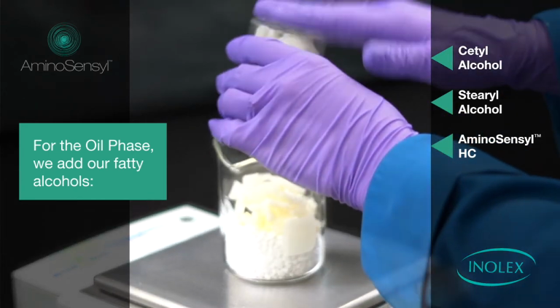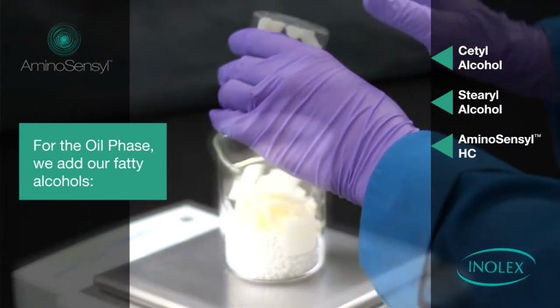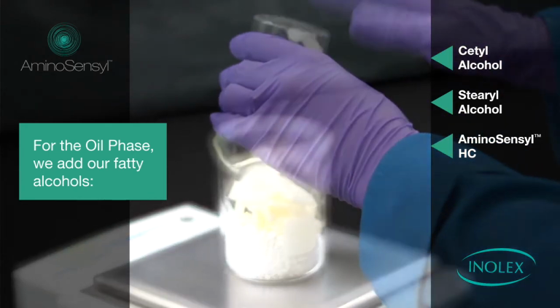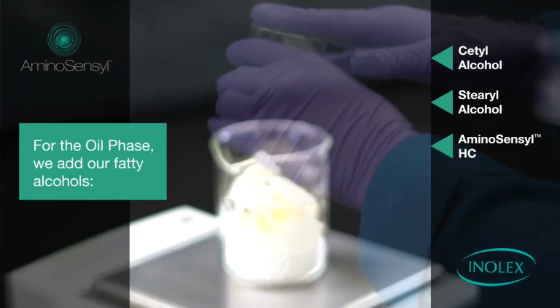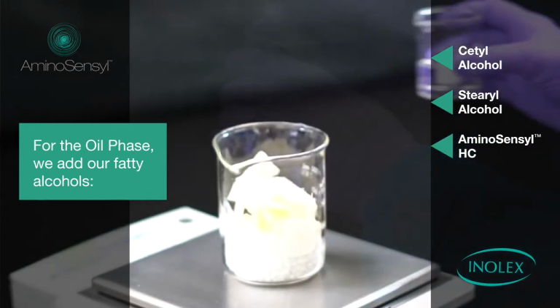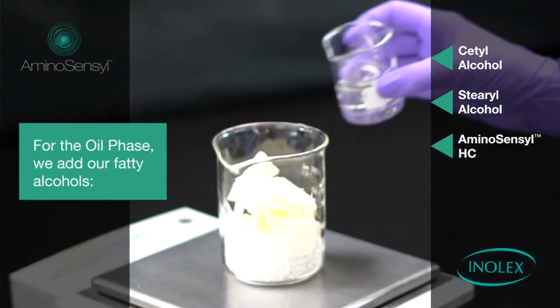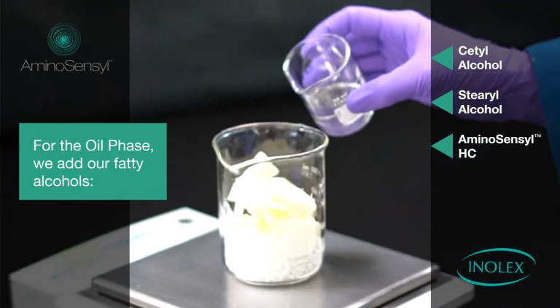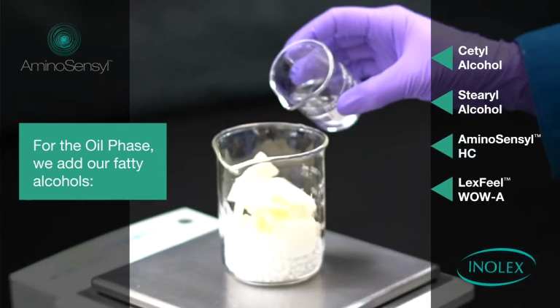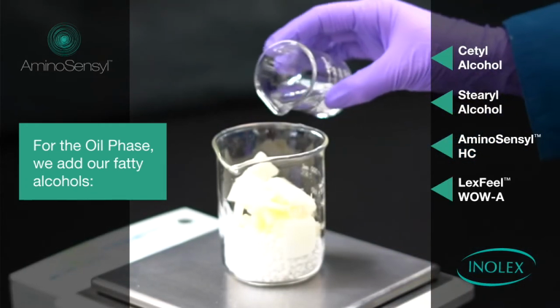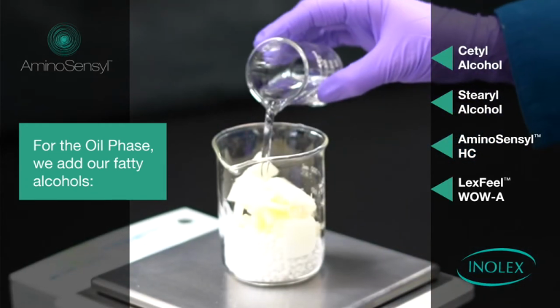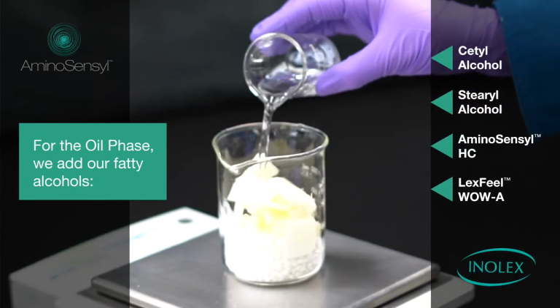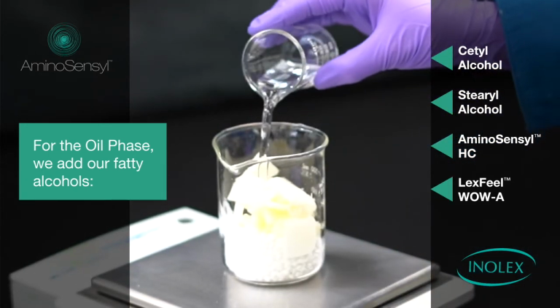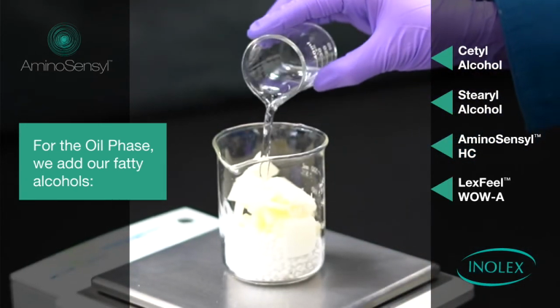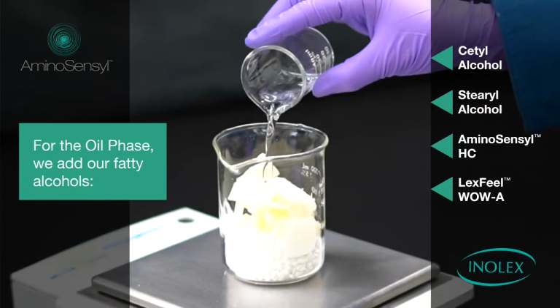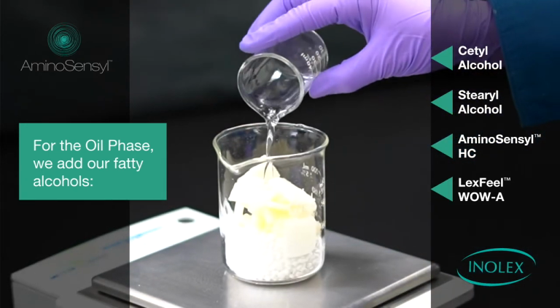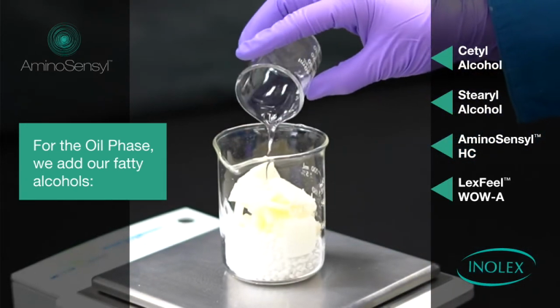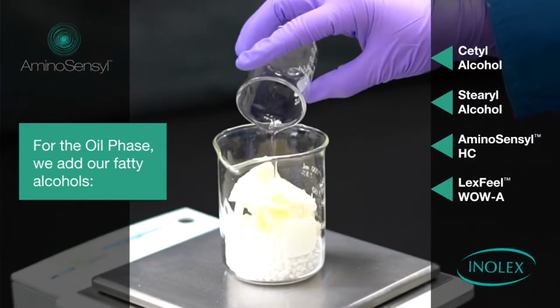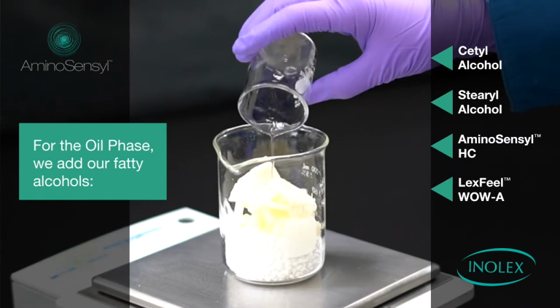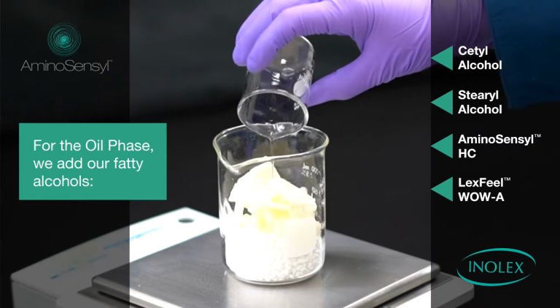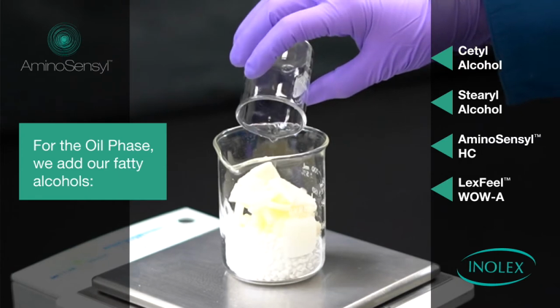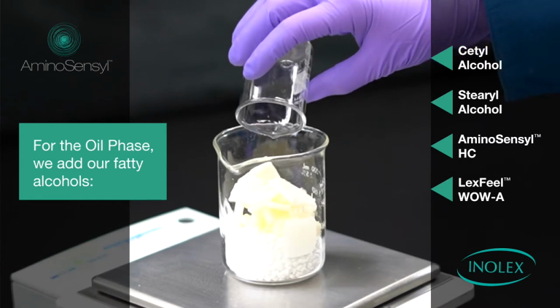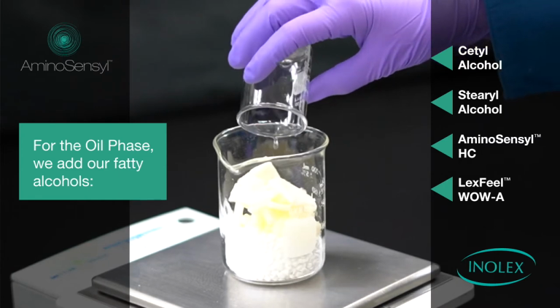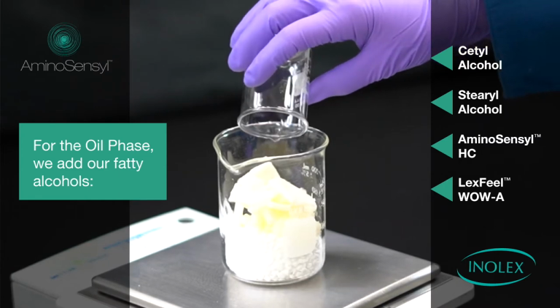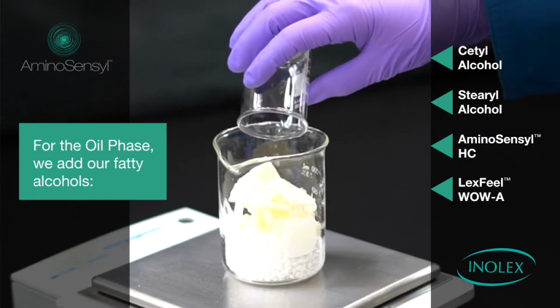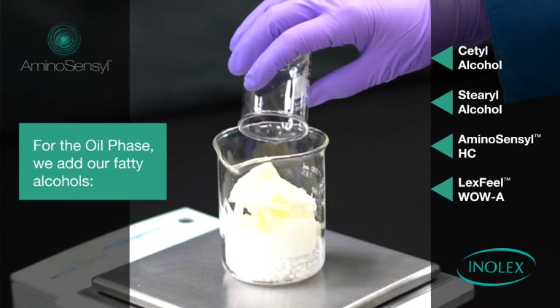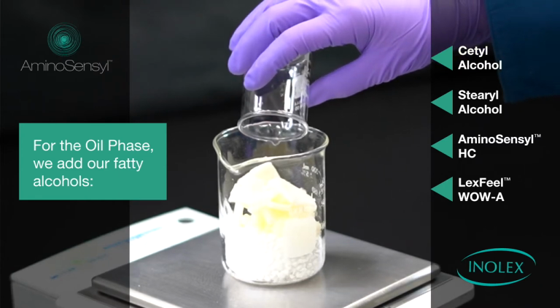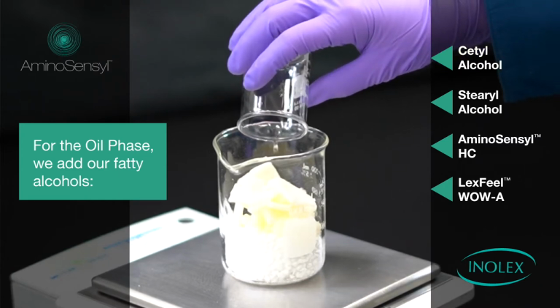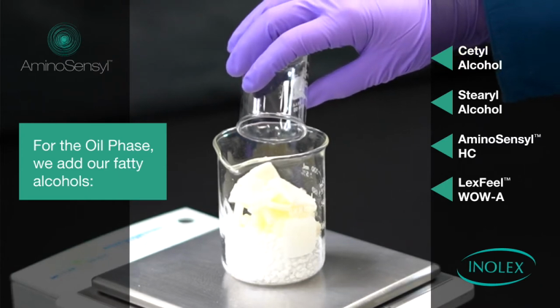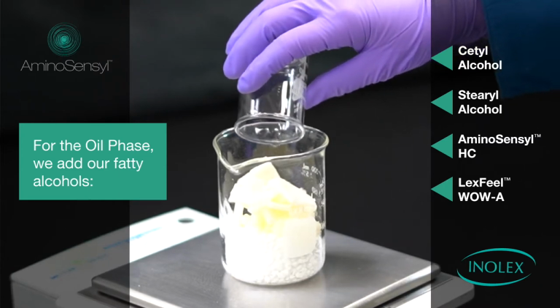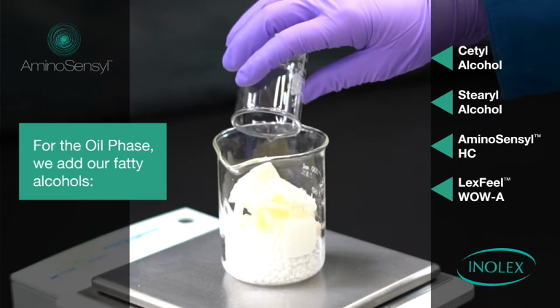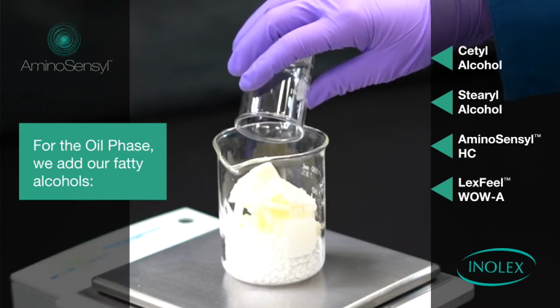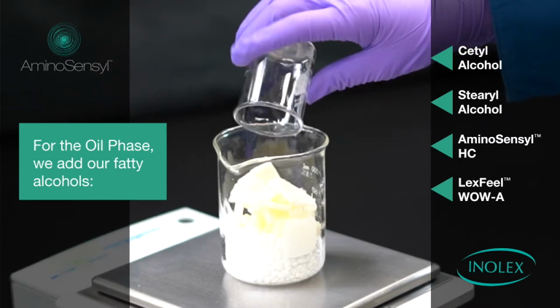And finally, our emollient, Lexfeel Wow A, to add slip and anti-frizz properties to the formula.